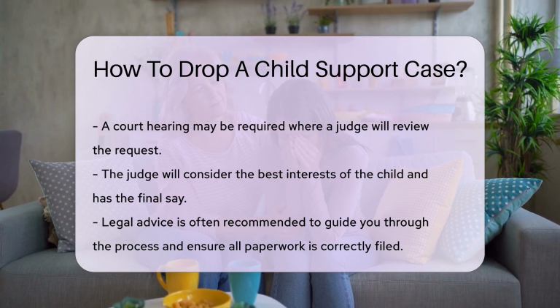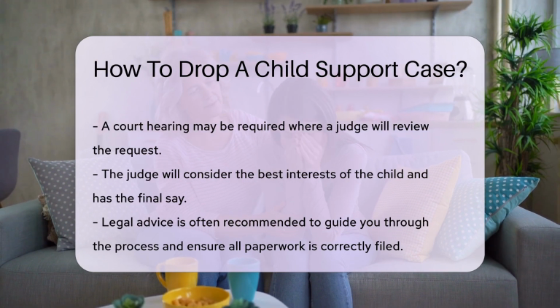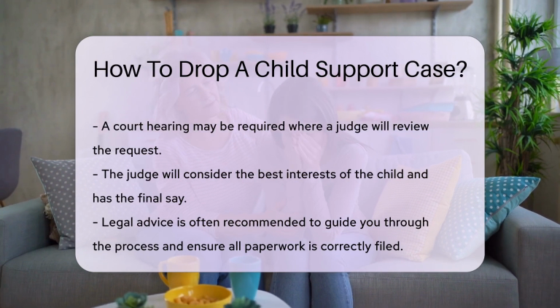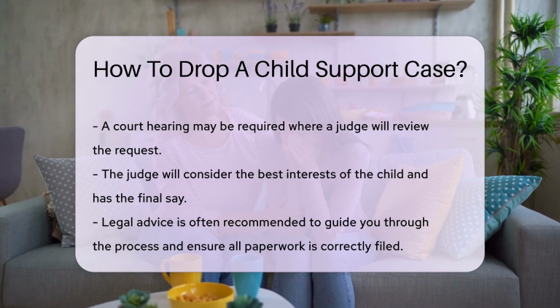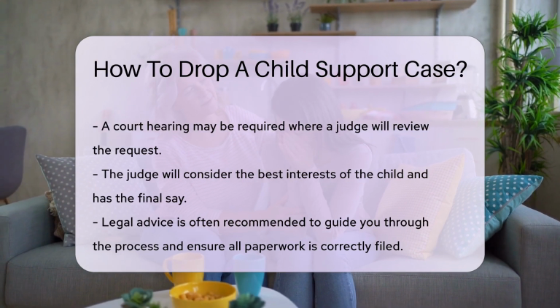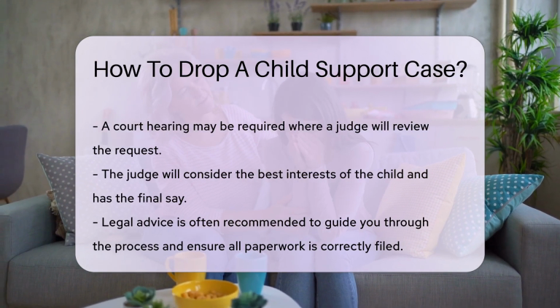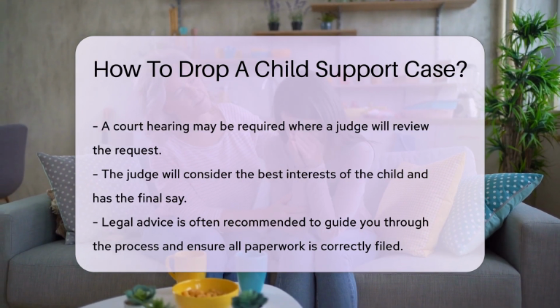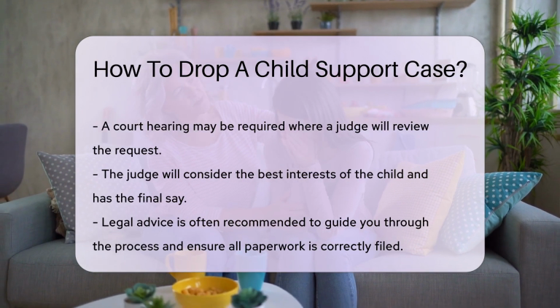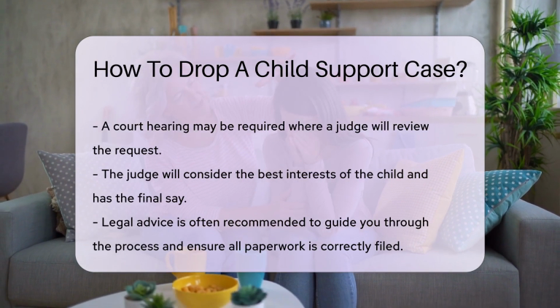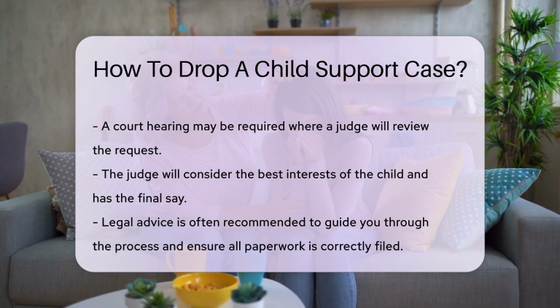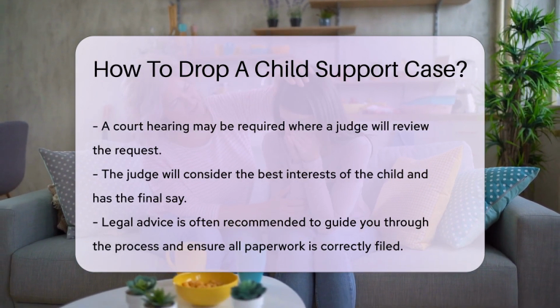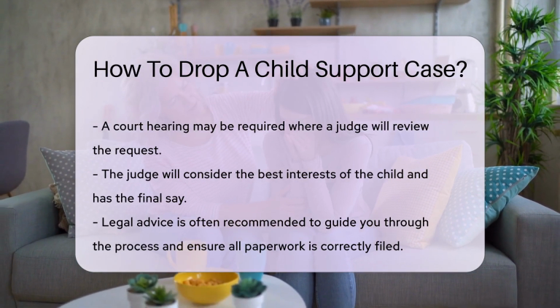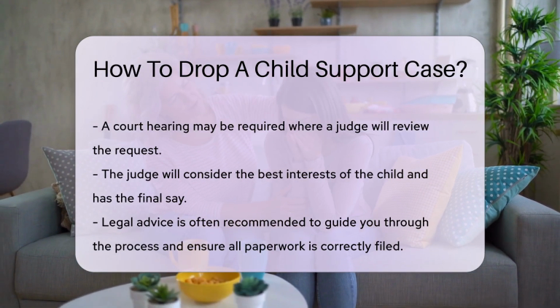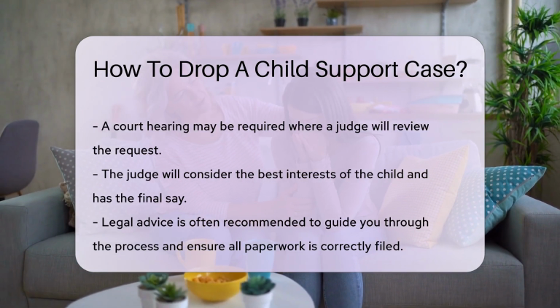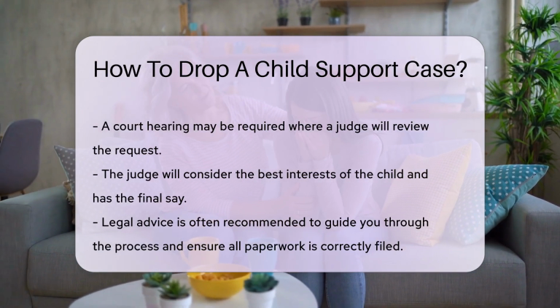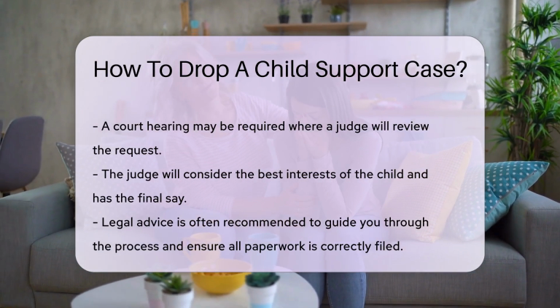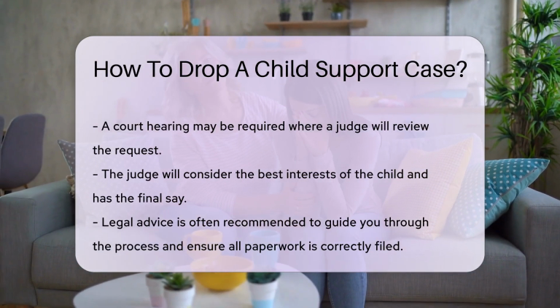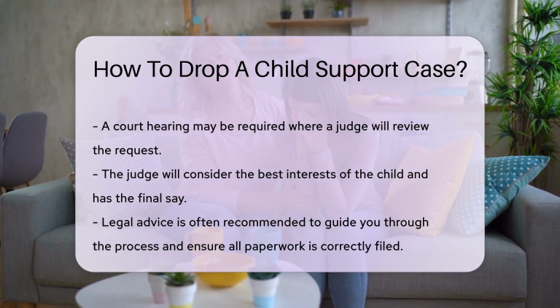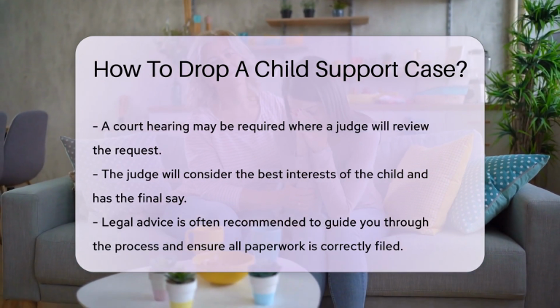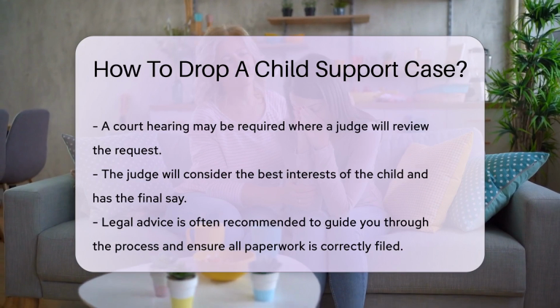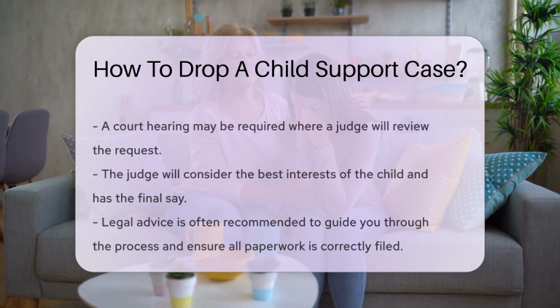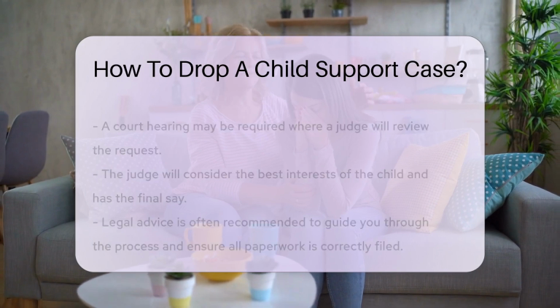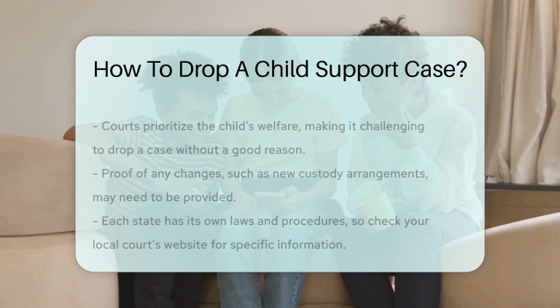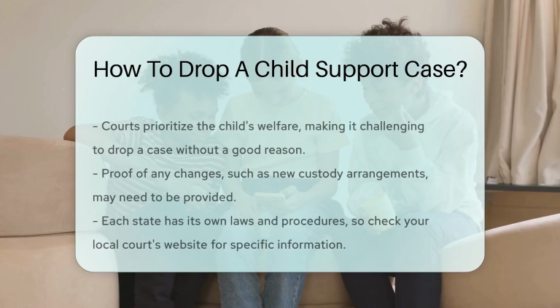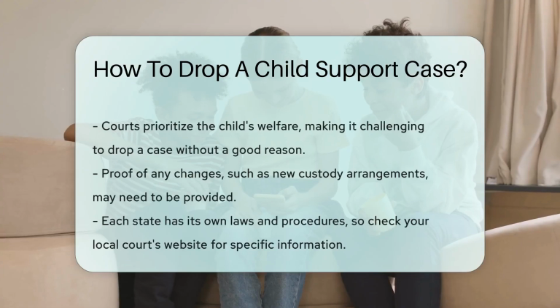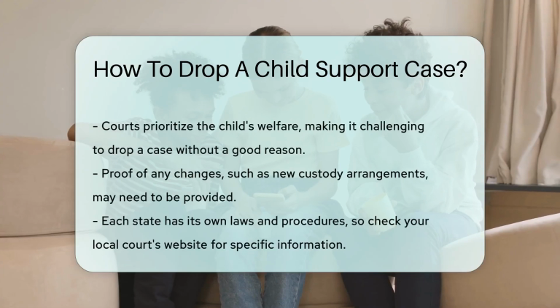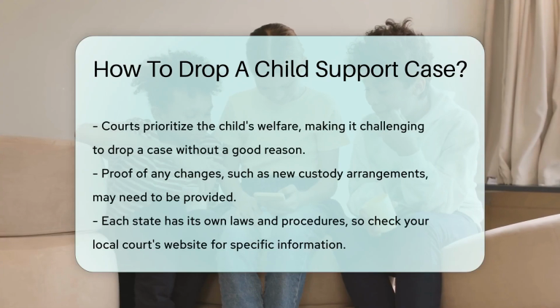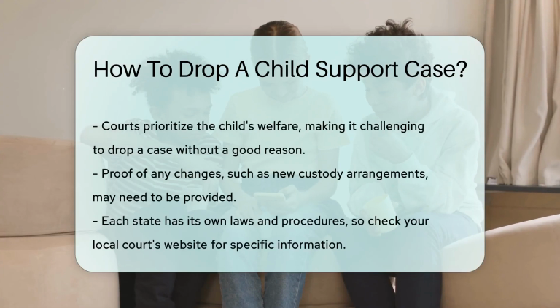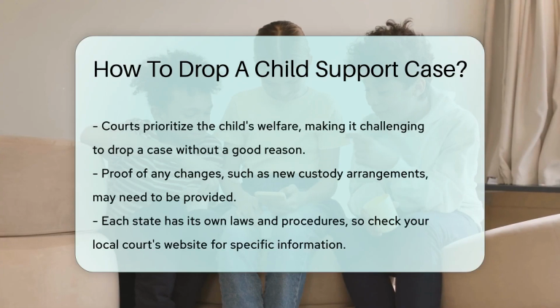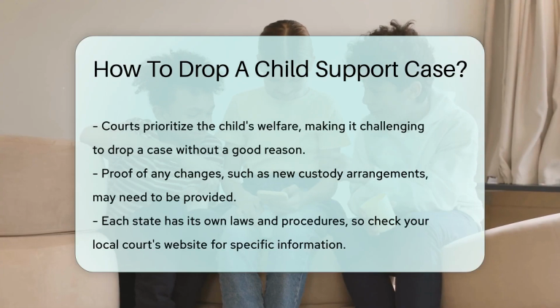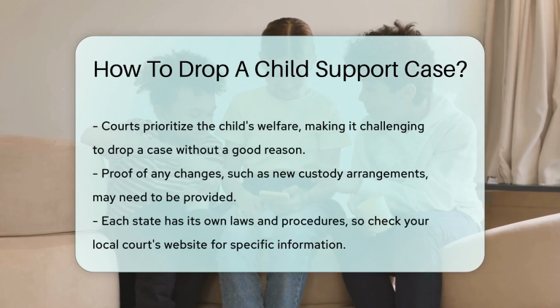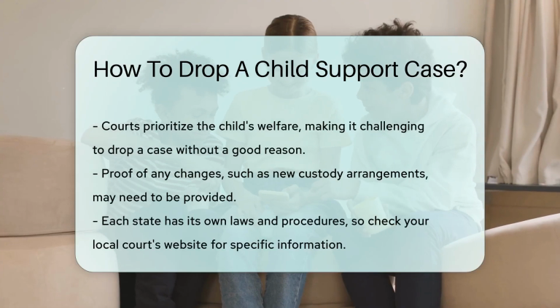Remember, child support is for the child's benefit. Courts prioritize the child's welfare. Dropping a case without good reason is challenging.